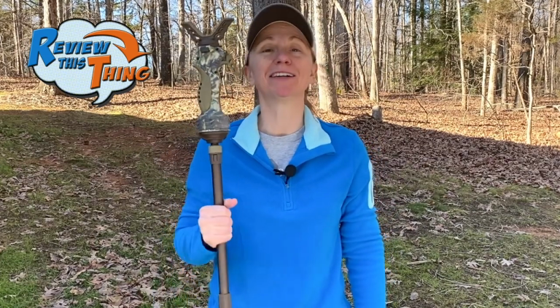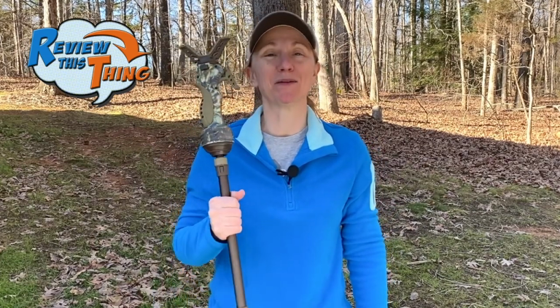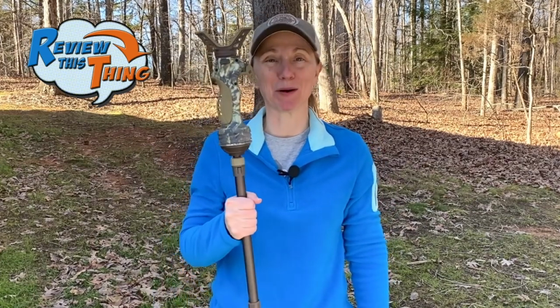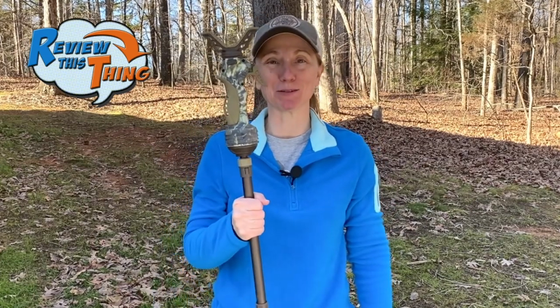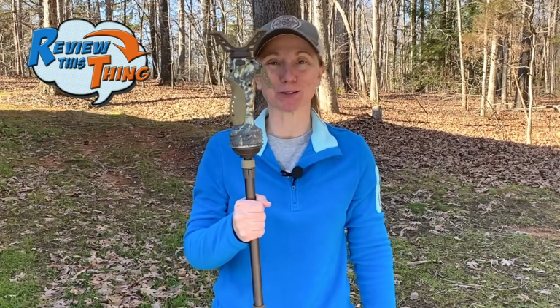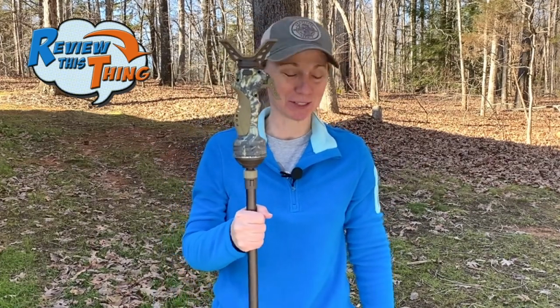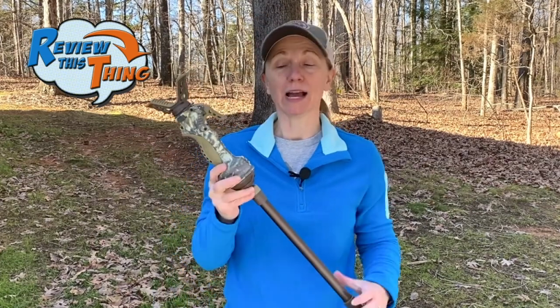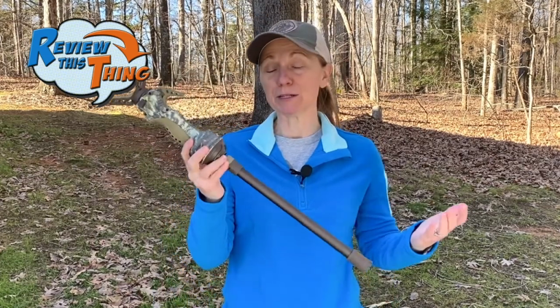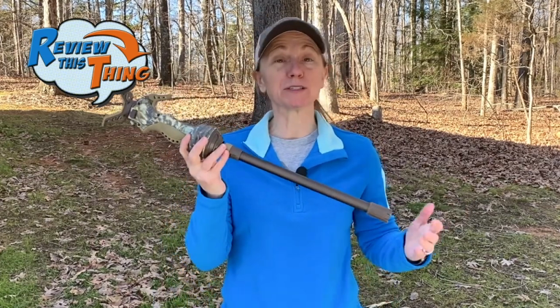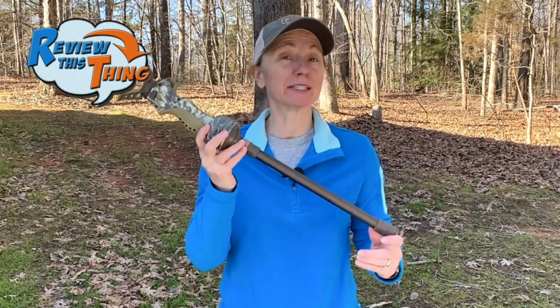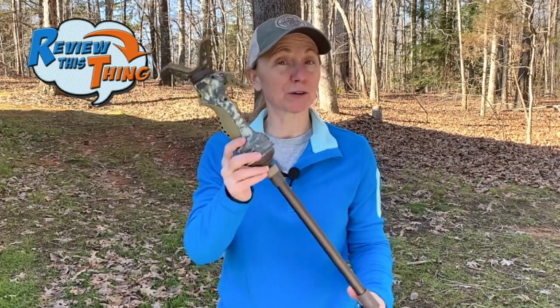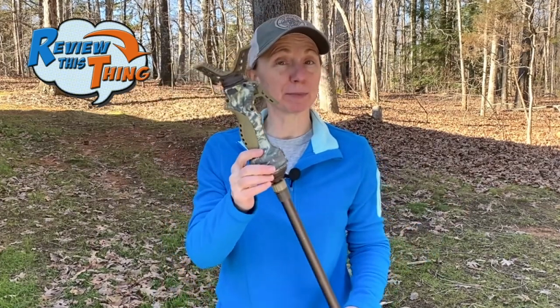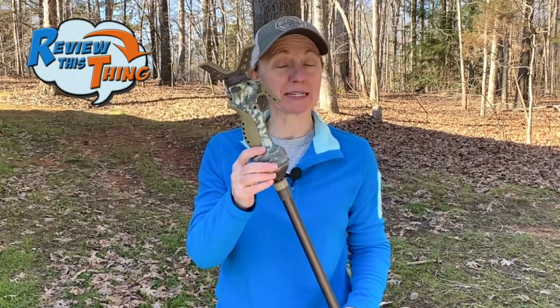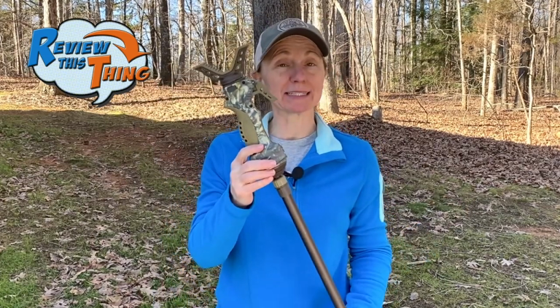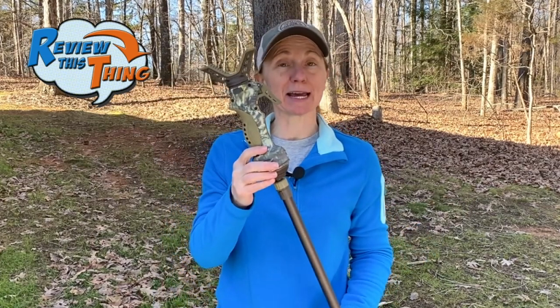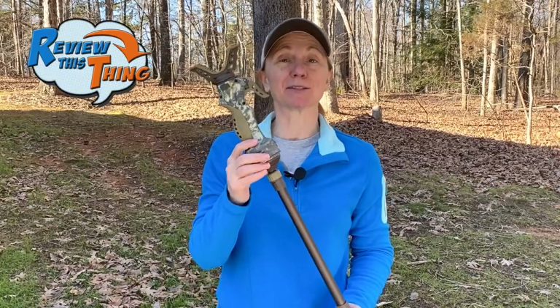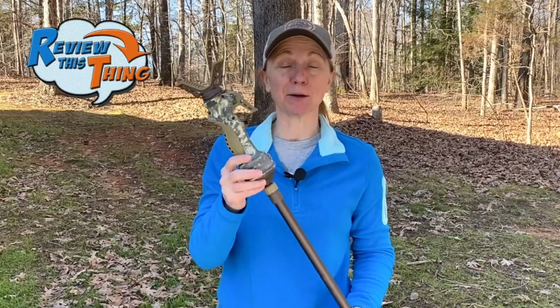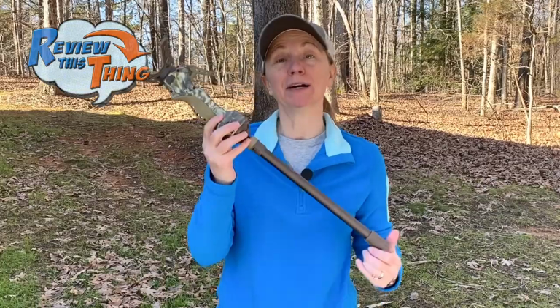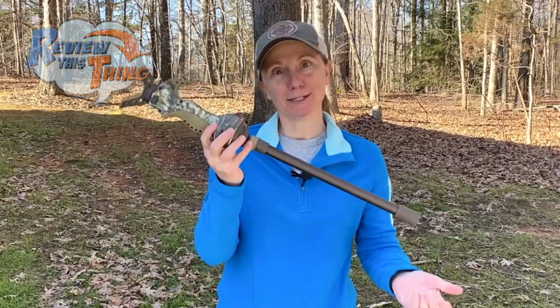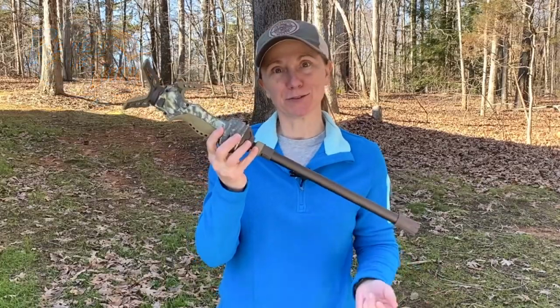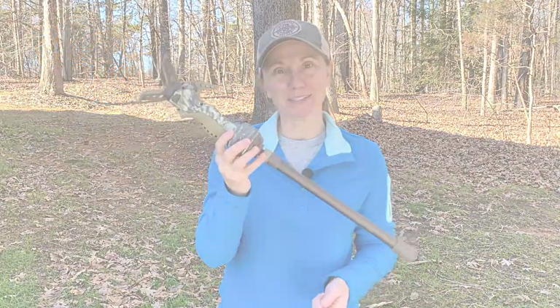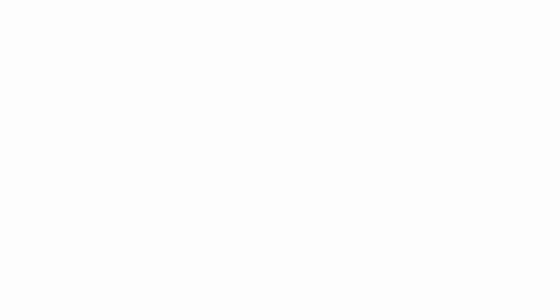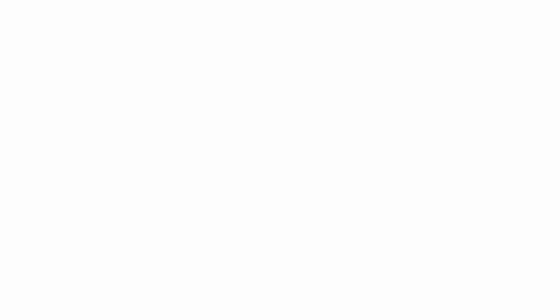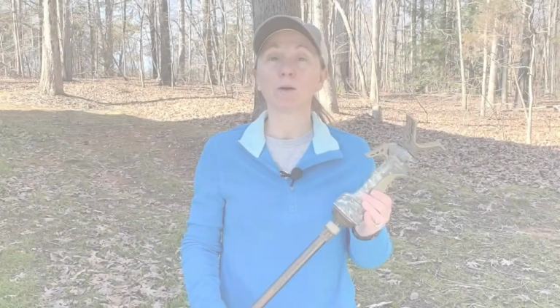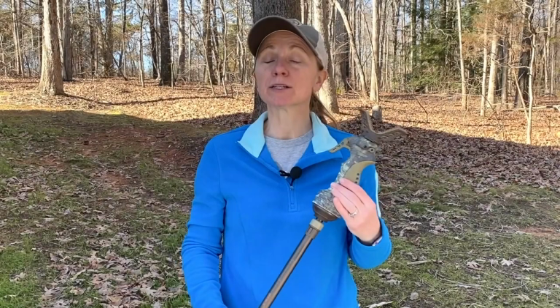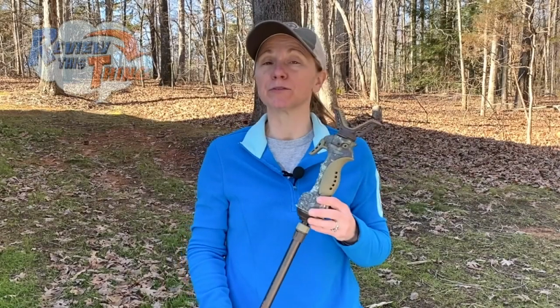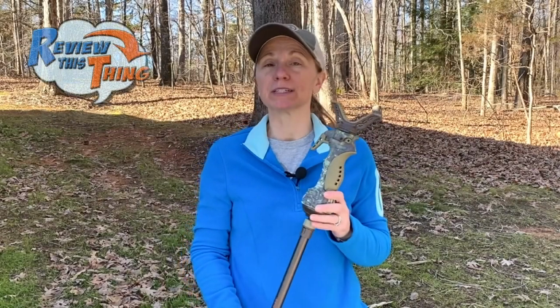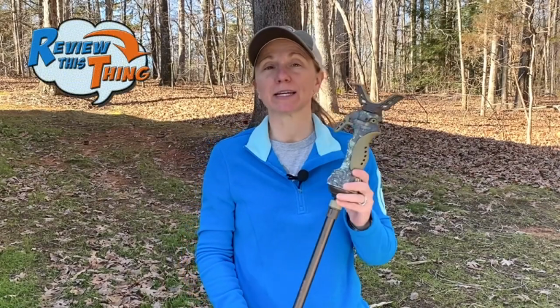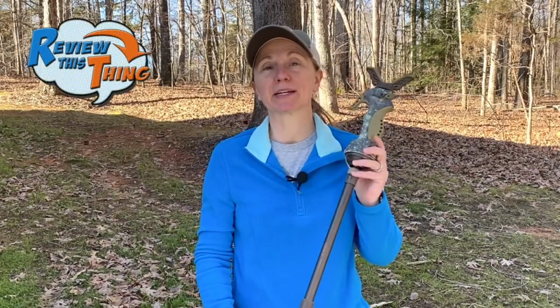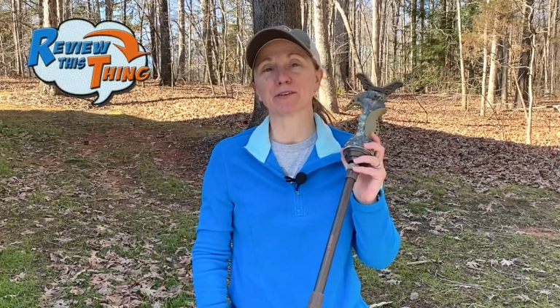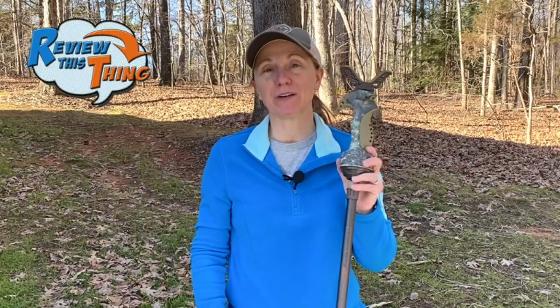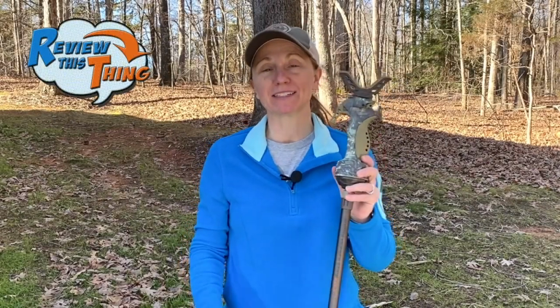So, the Primo's Trigger Stick. I've been using this for a couple seasons now, so let's review this thing. As always on Review This Thing, we cover the facts. The first part is fit.